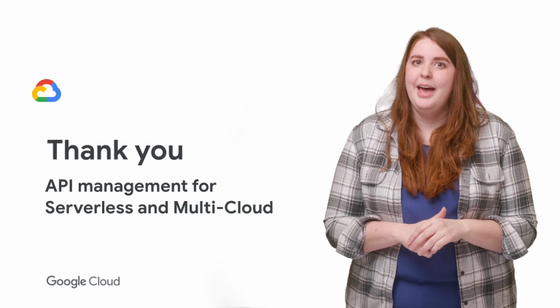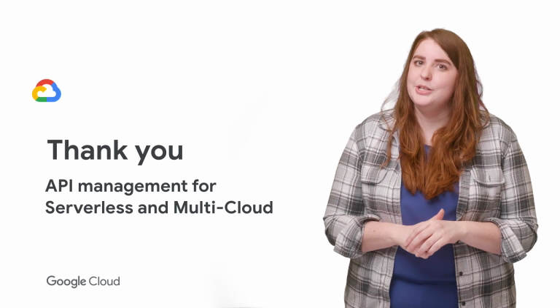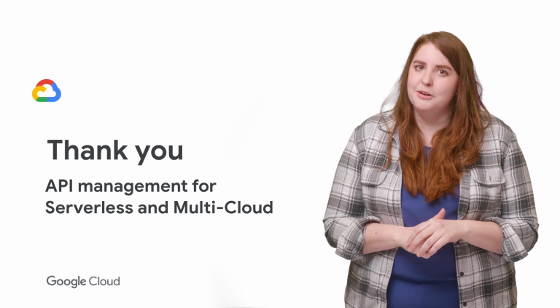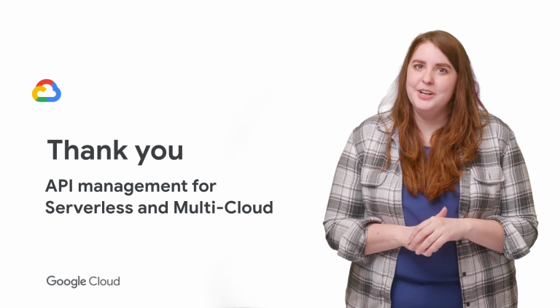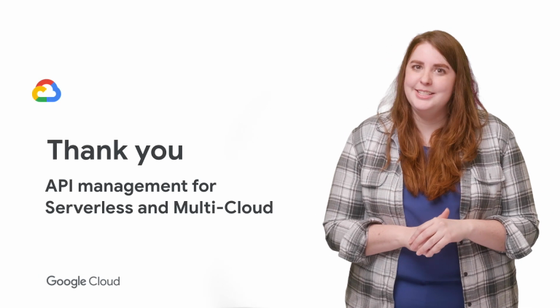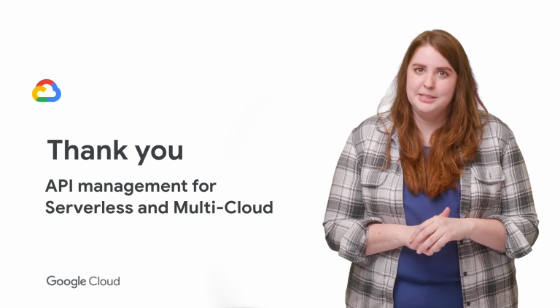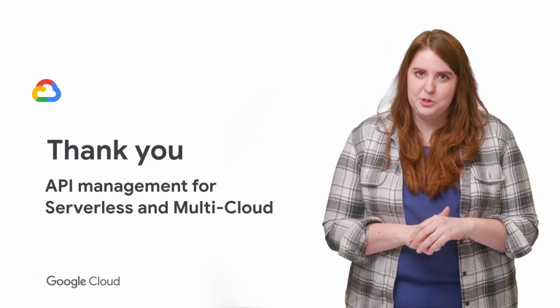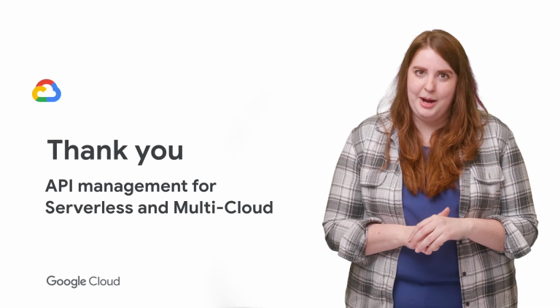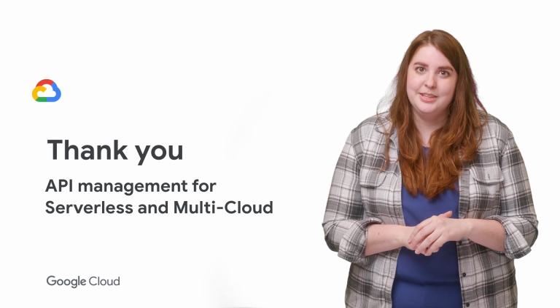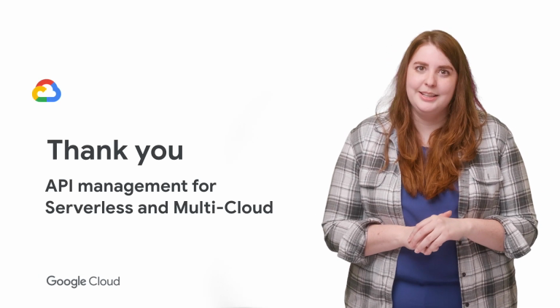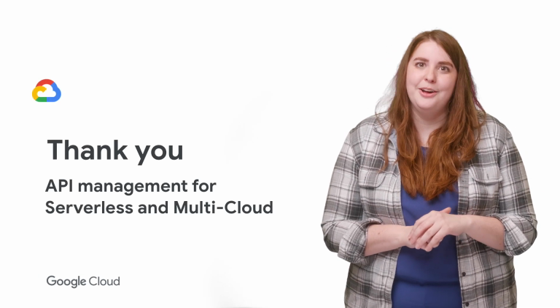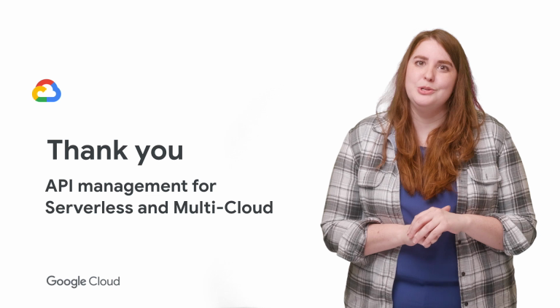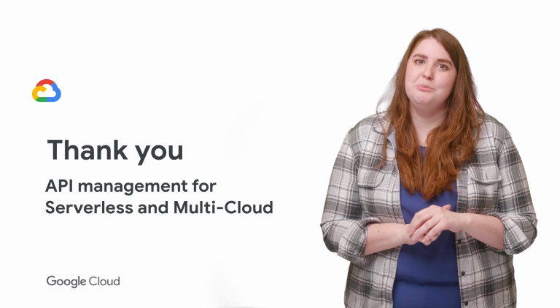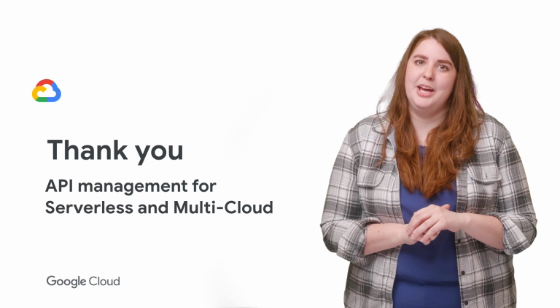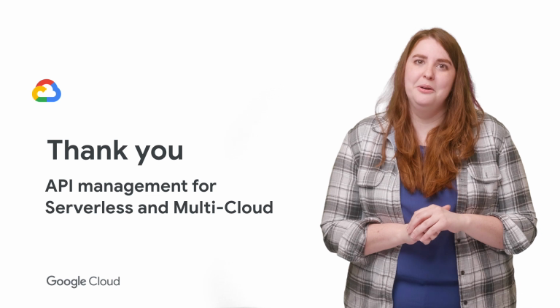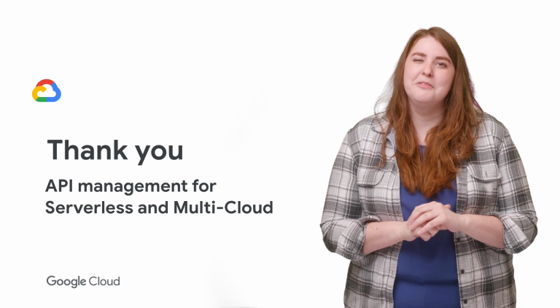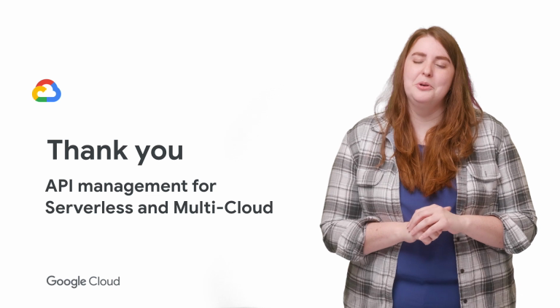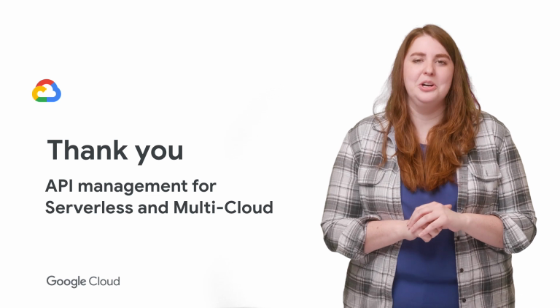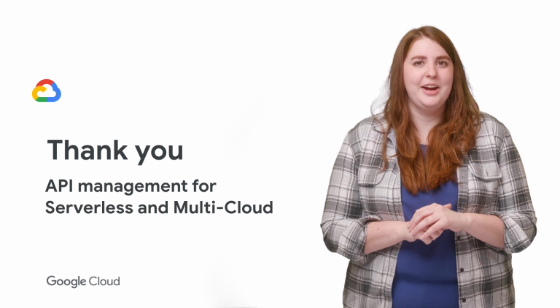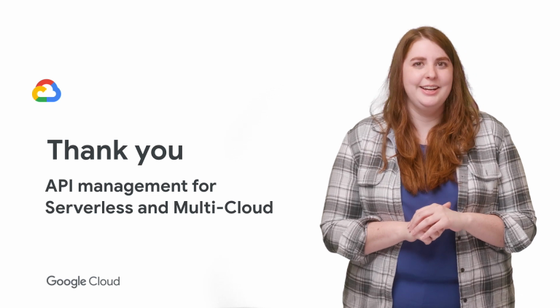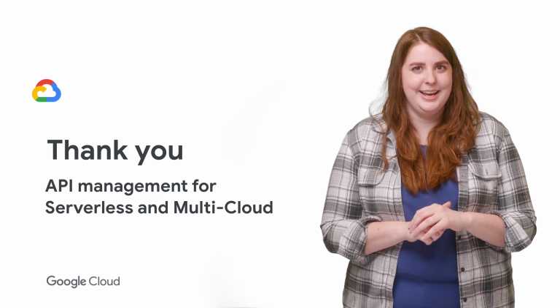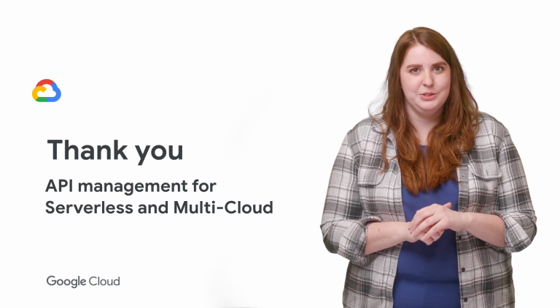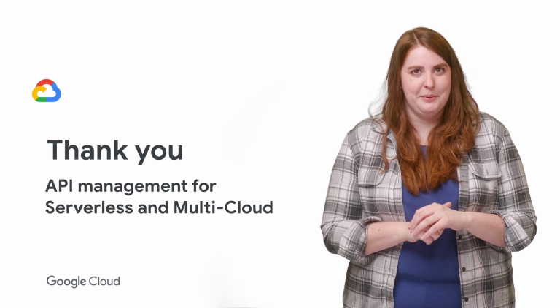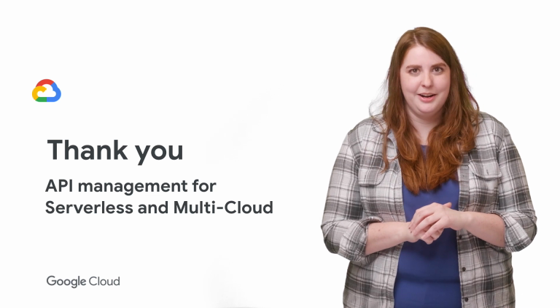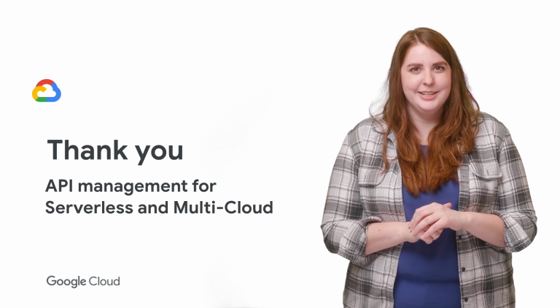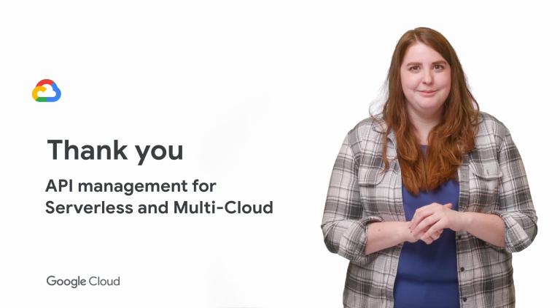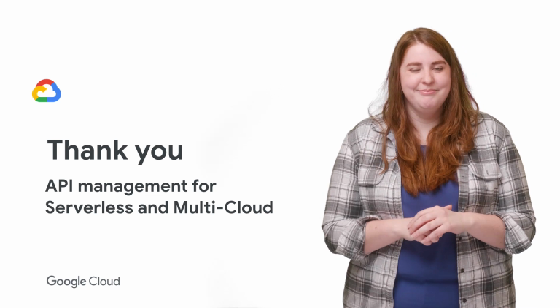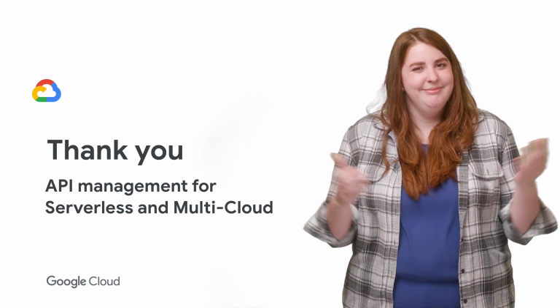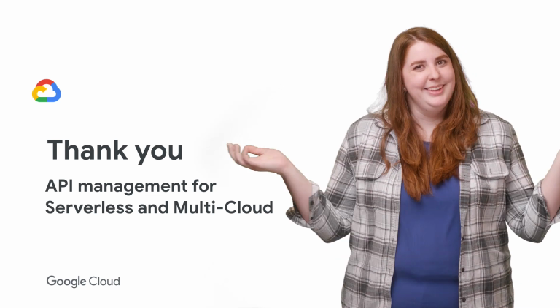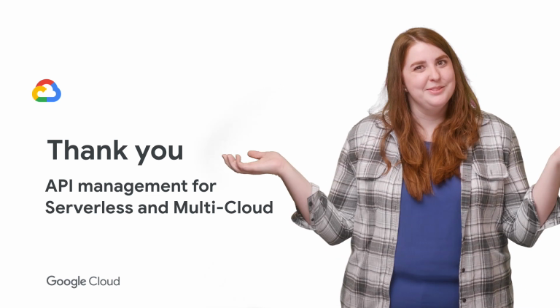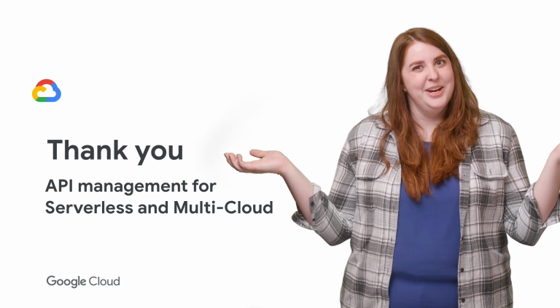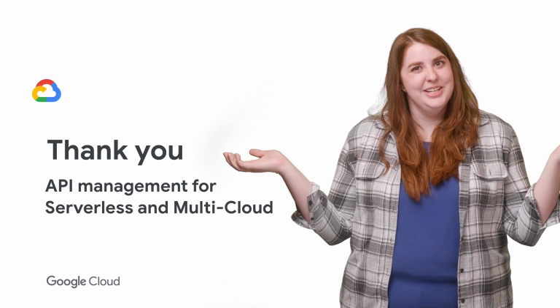If you'd like to see the full talk, check out the link in the description below. Don't forget to subscribe to the Cloud YouTube channel for more great Next Rewind content. Thanks for watching.